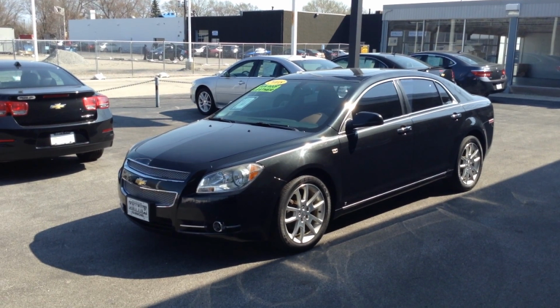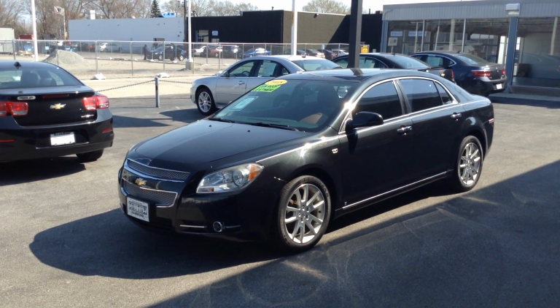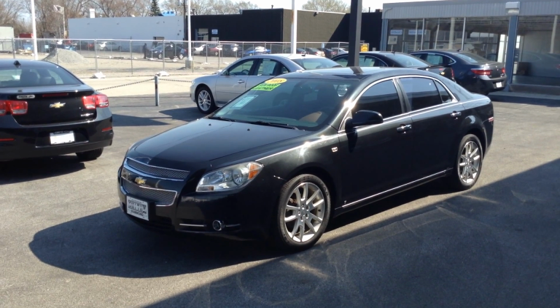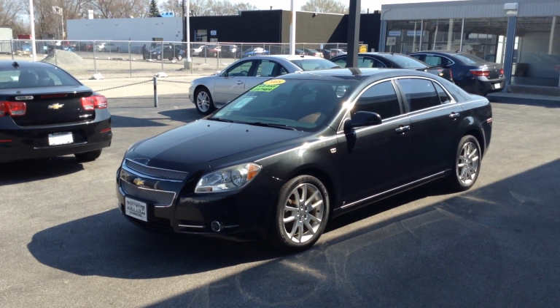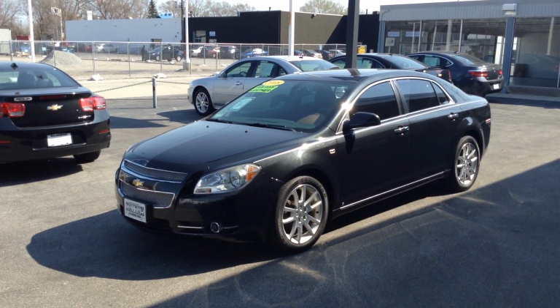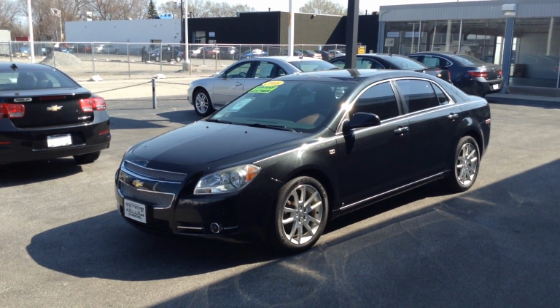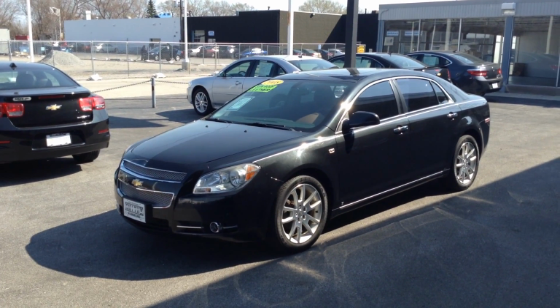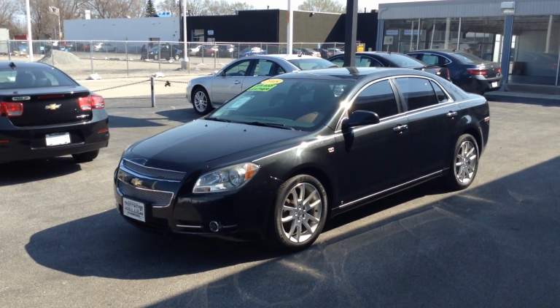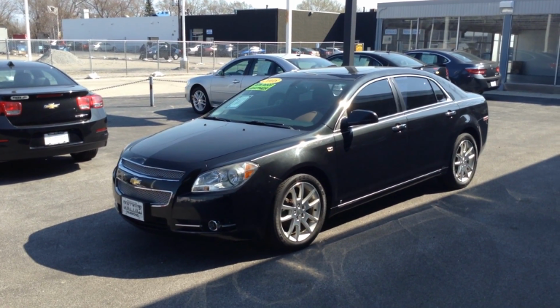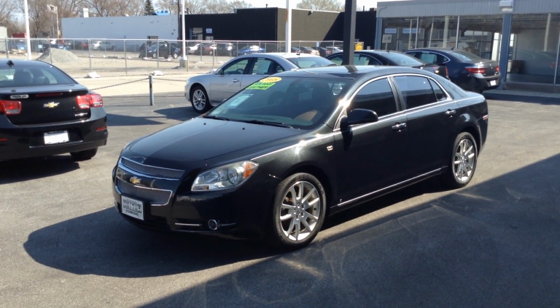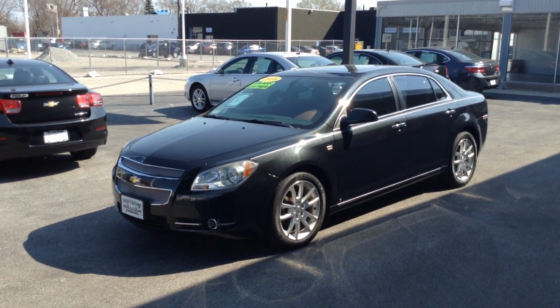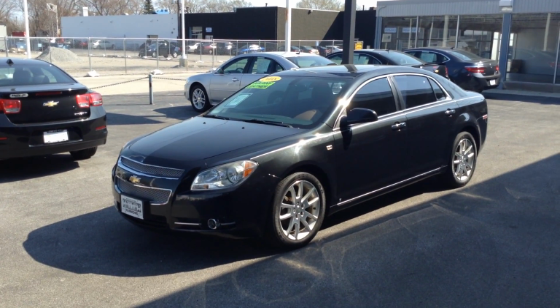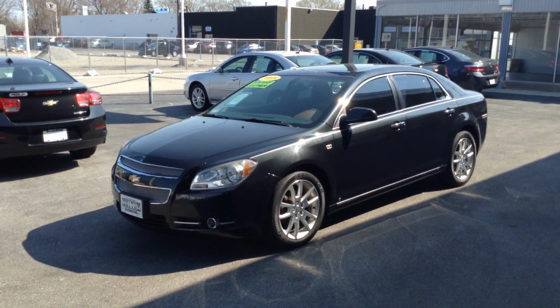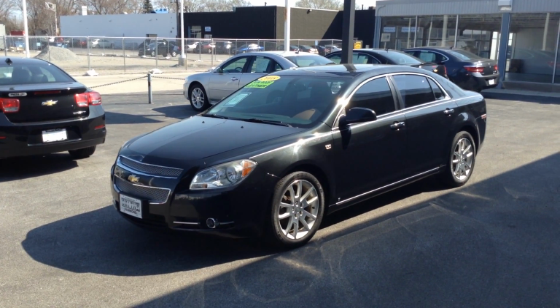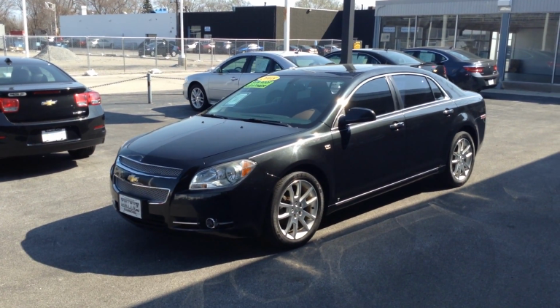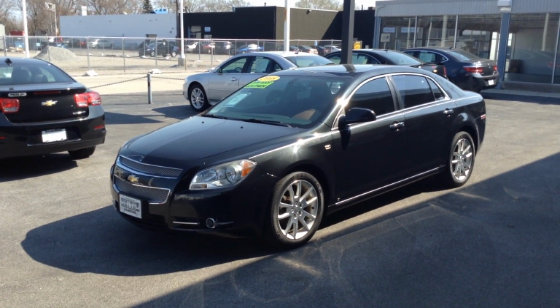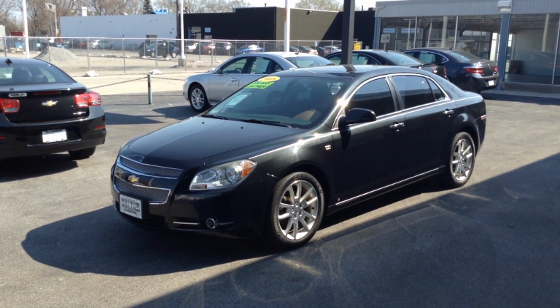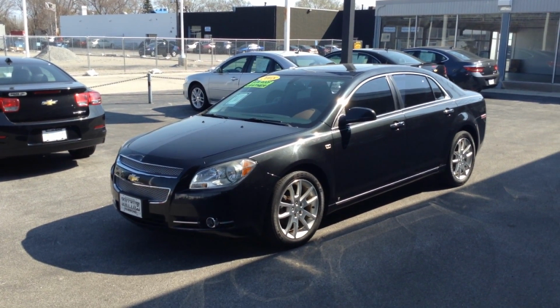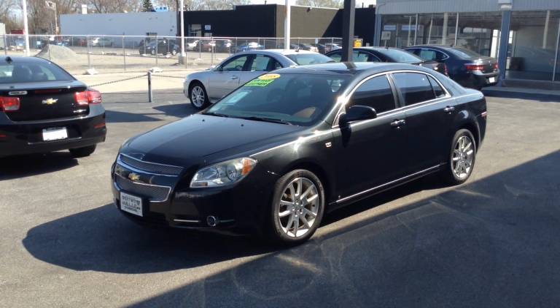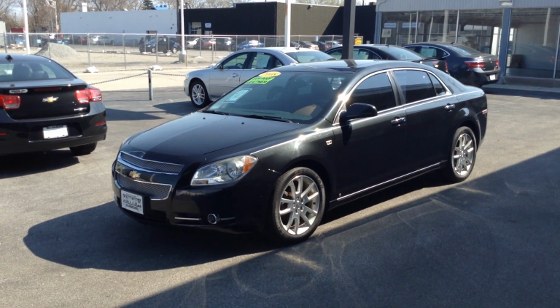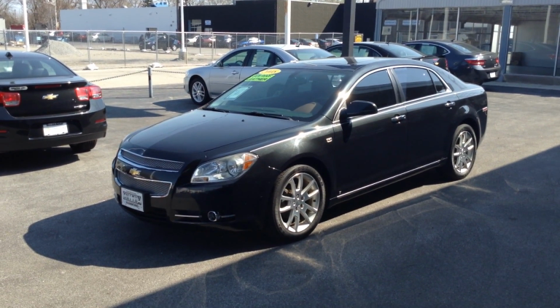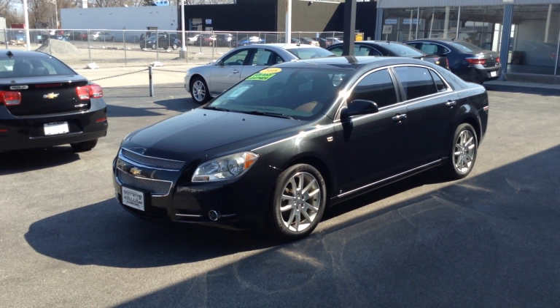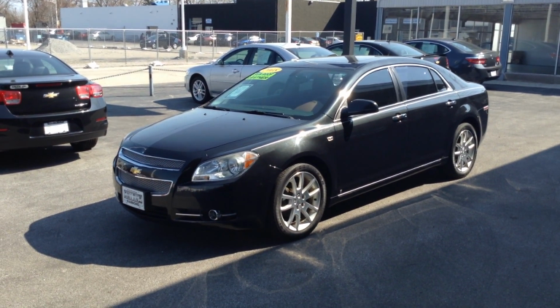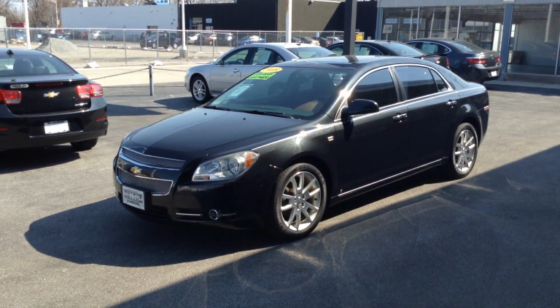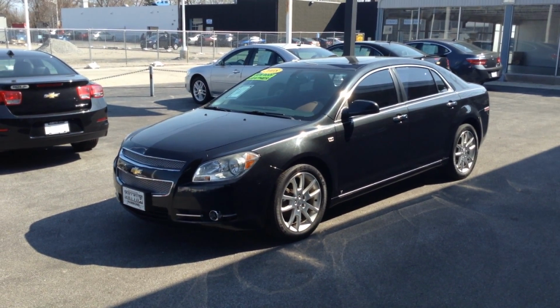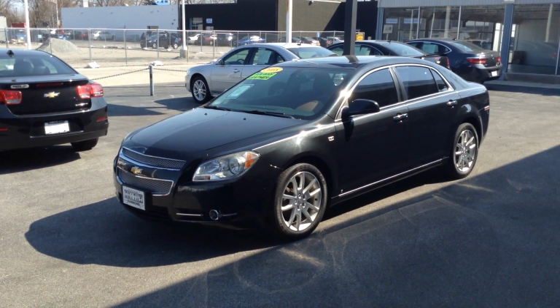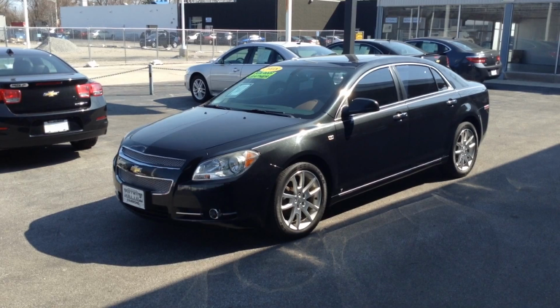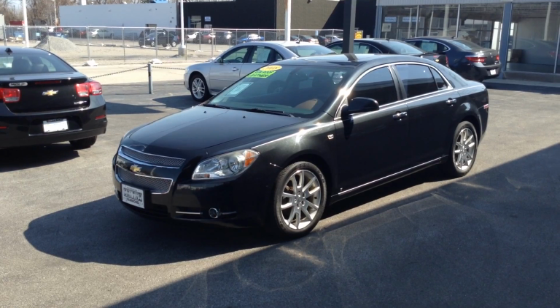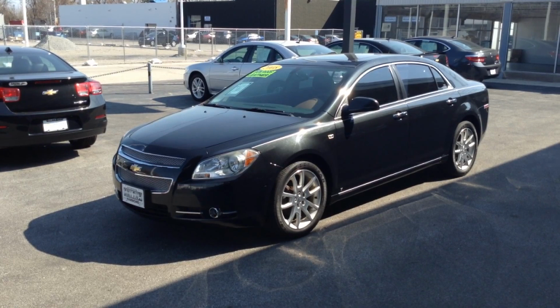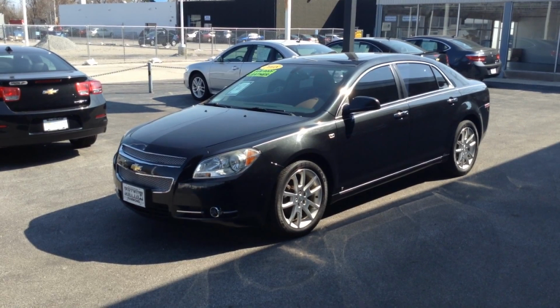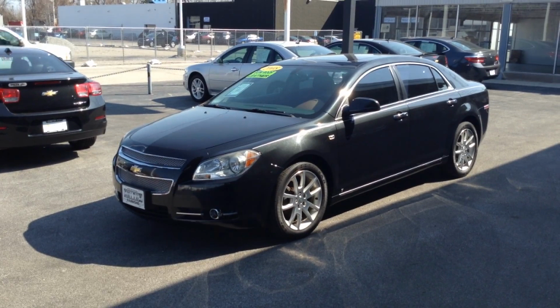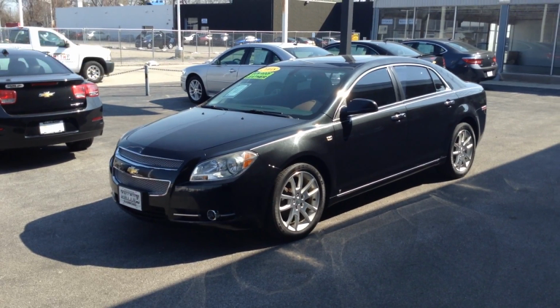I'm Joe Smith Chevy, and this is our 2008 Chevy Malibu LTZ.